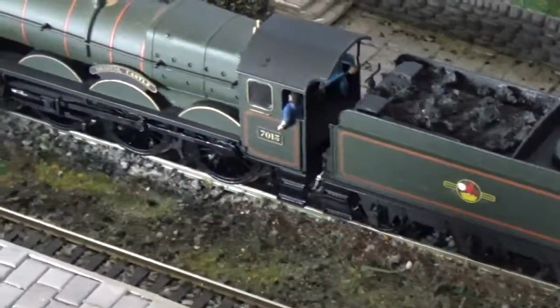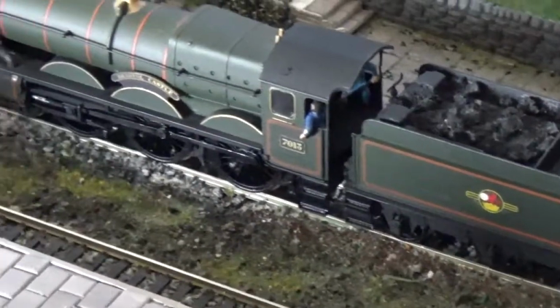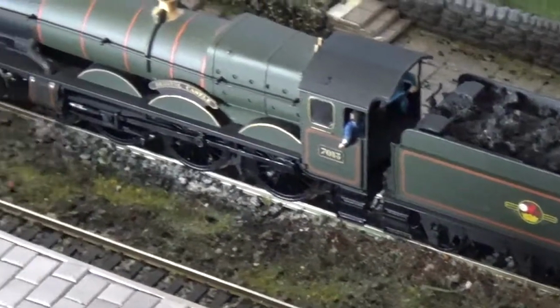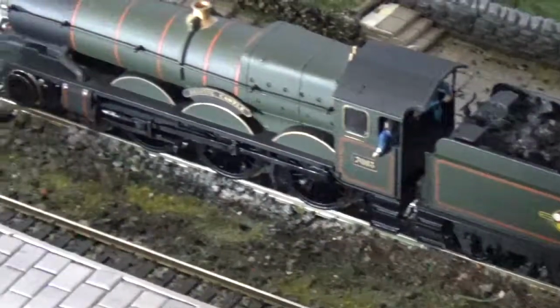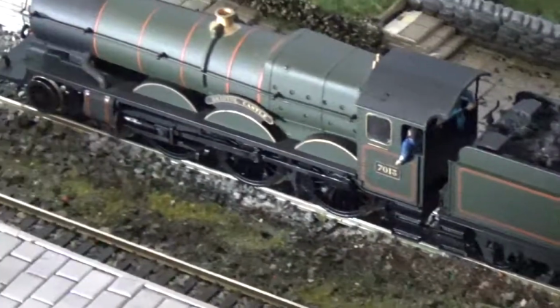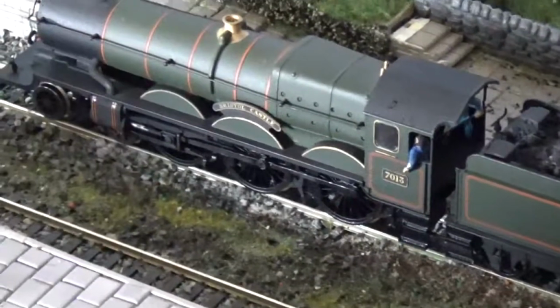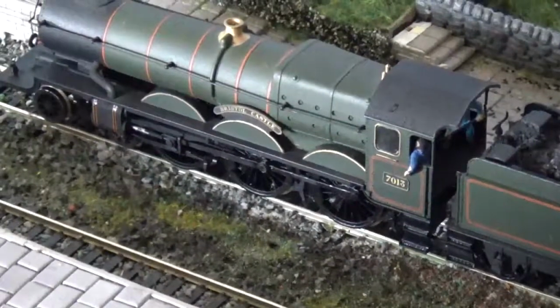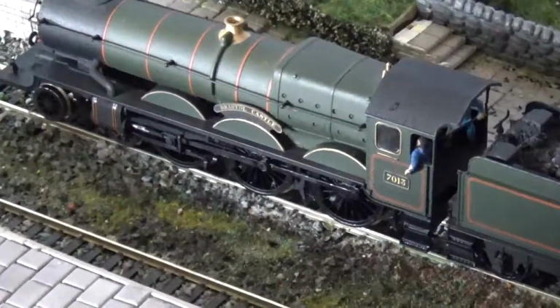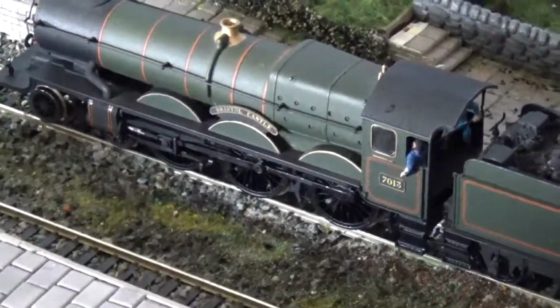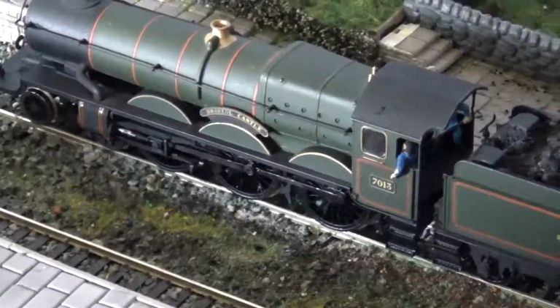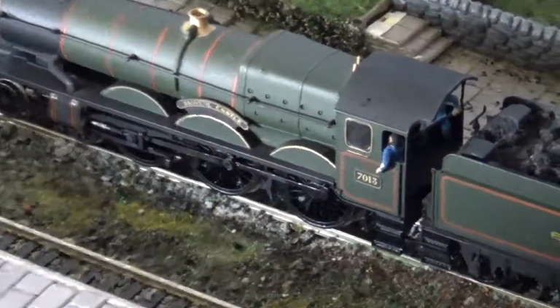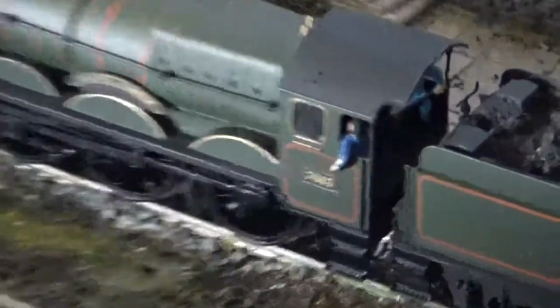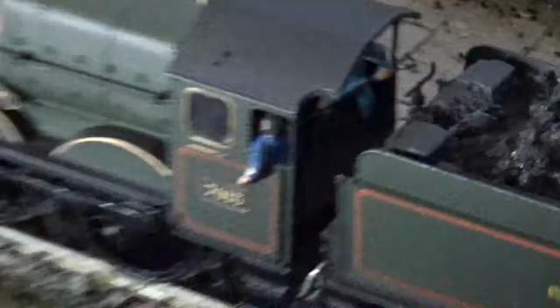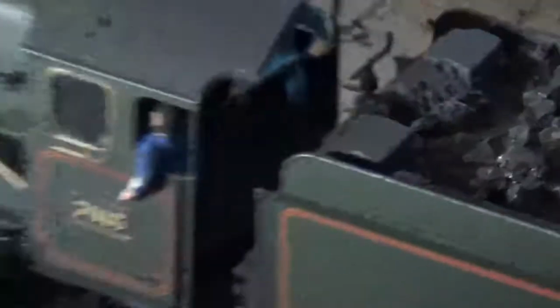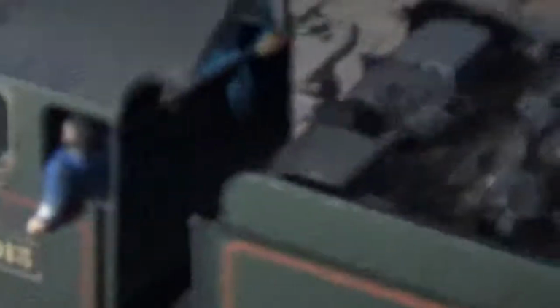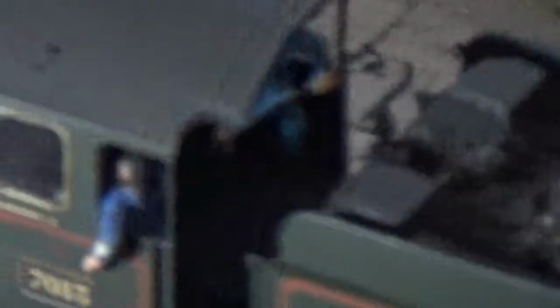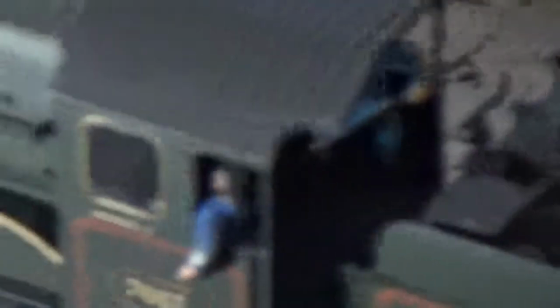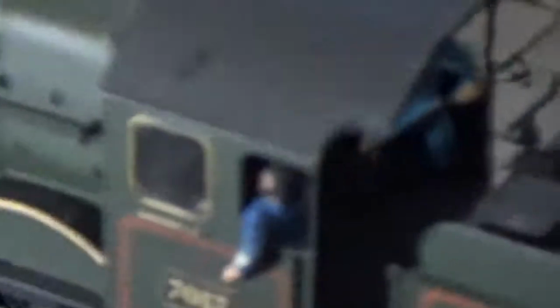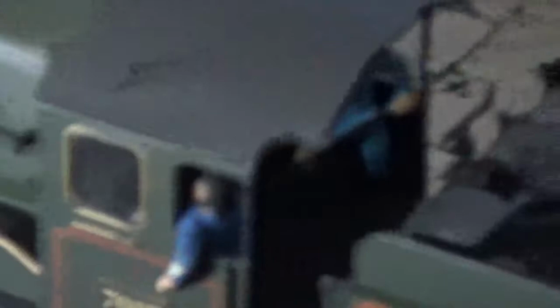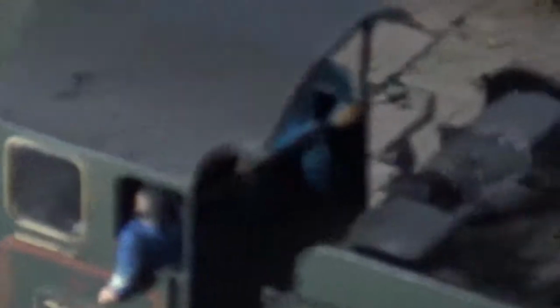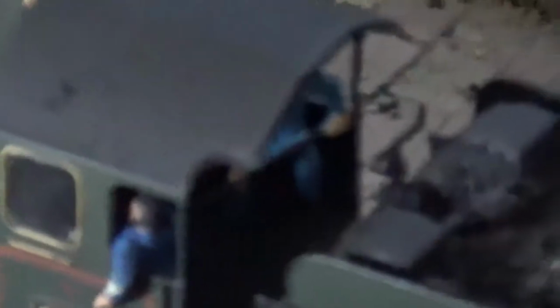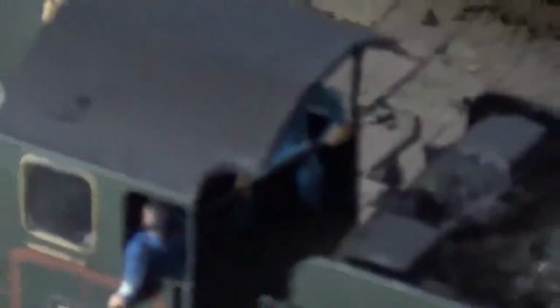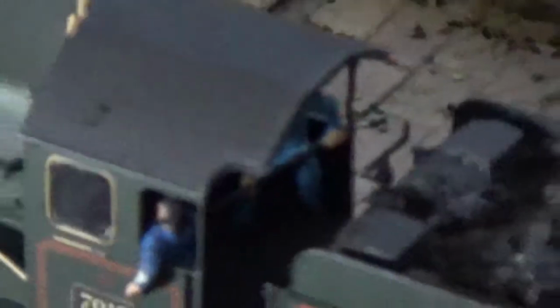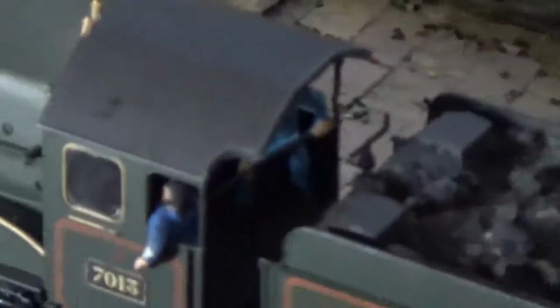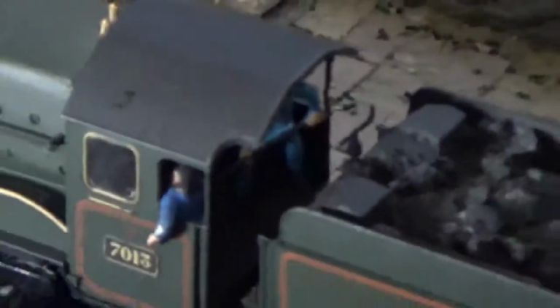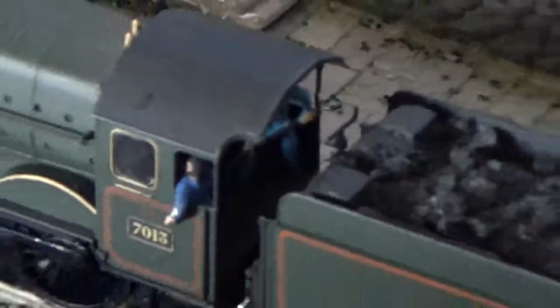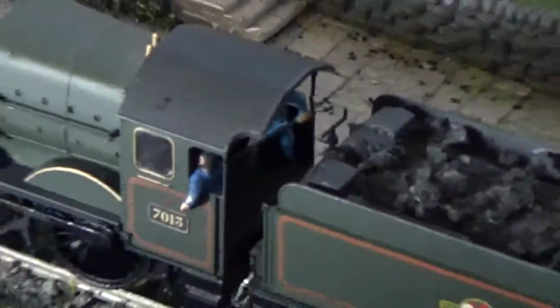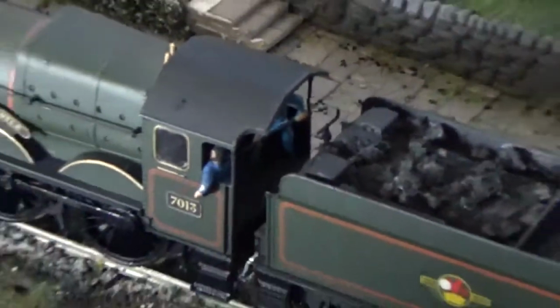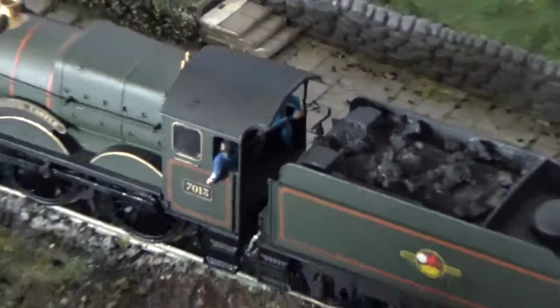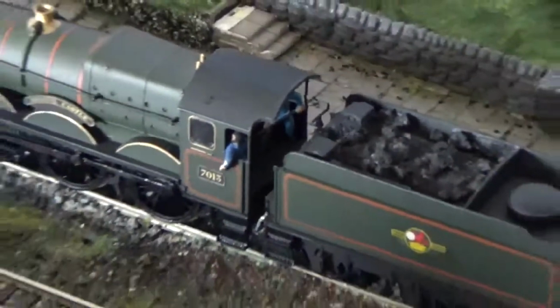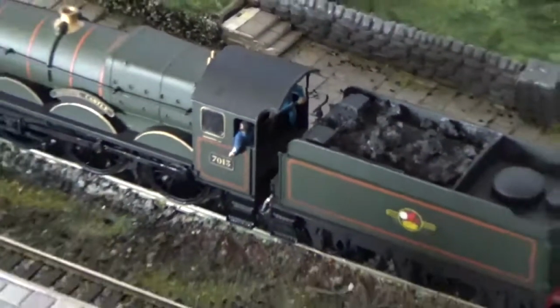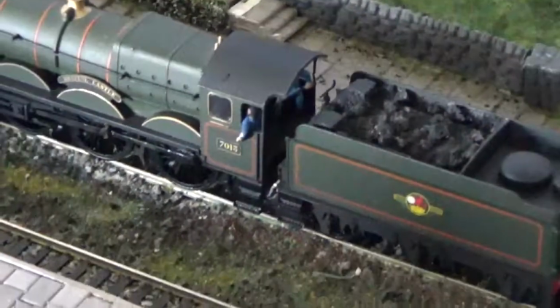So there we go, nice little detail there look — driver and fireman inside there. Nice, I'd like to see that.